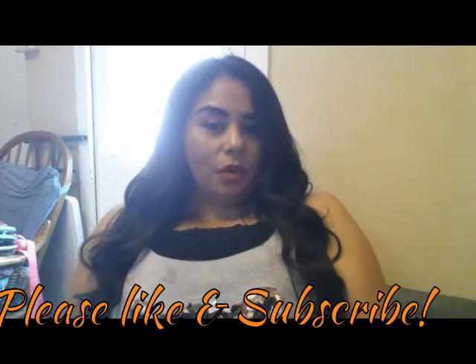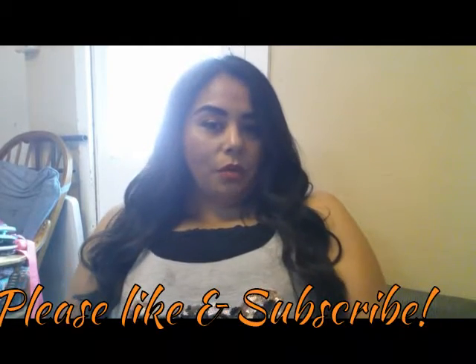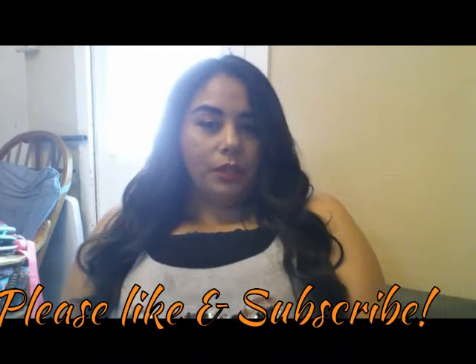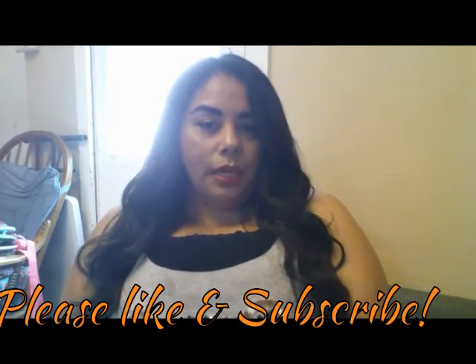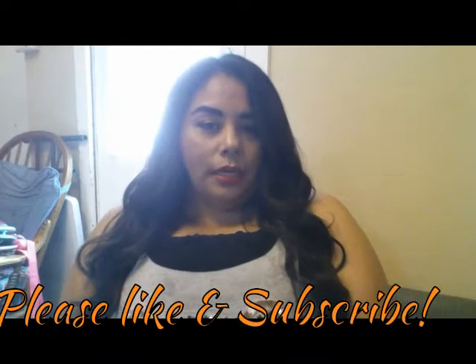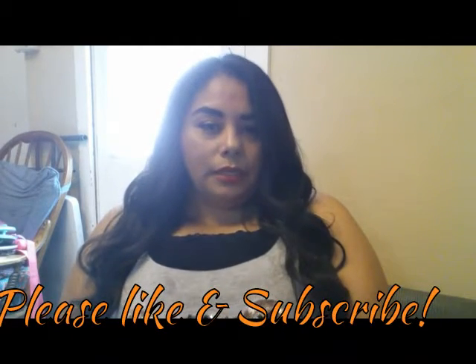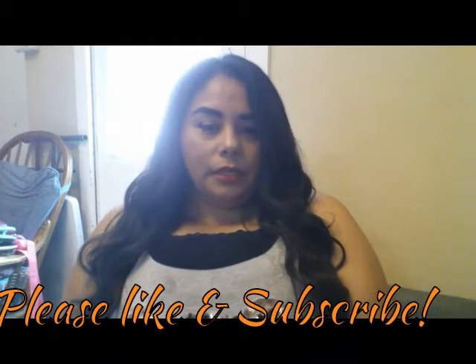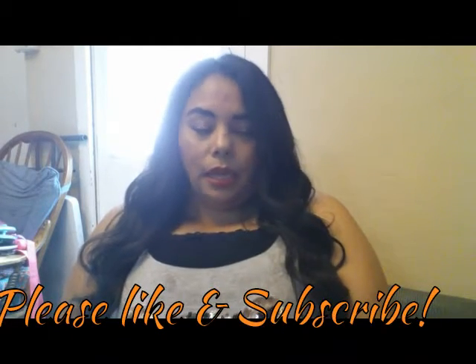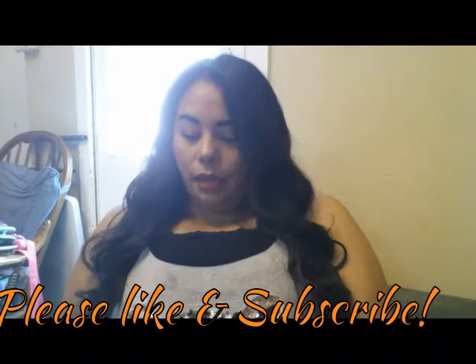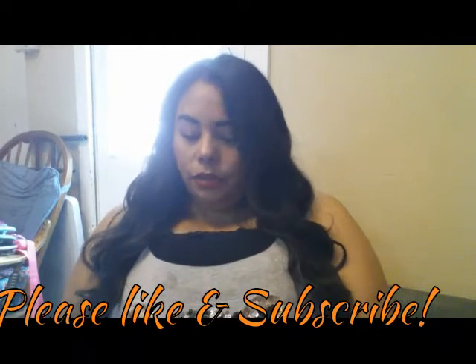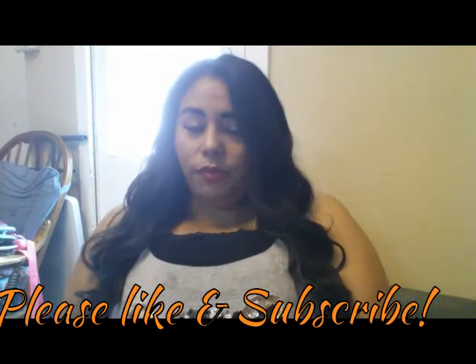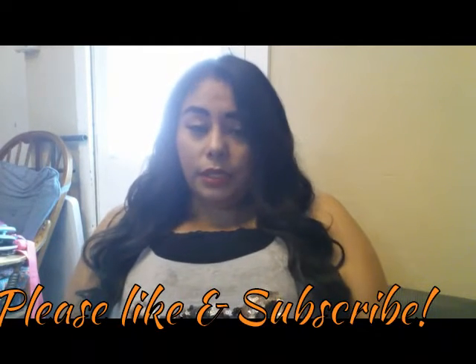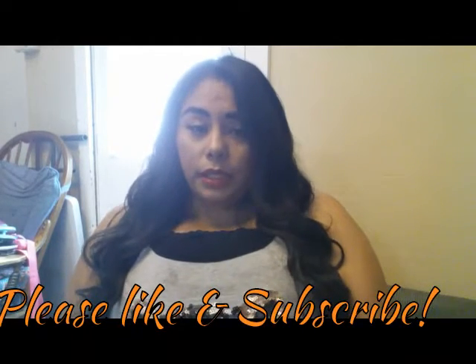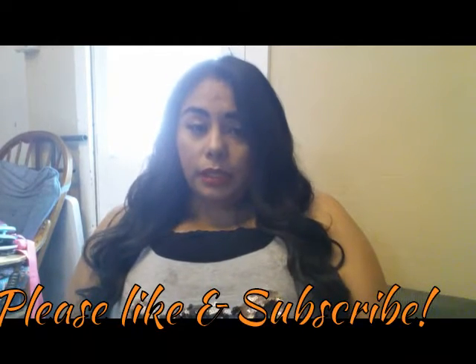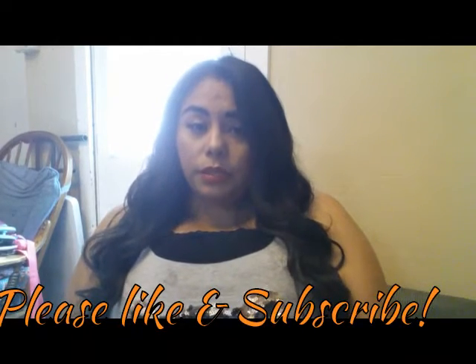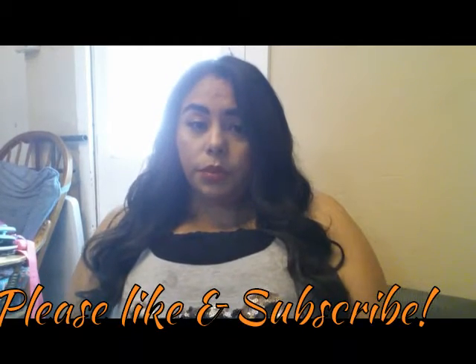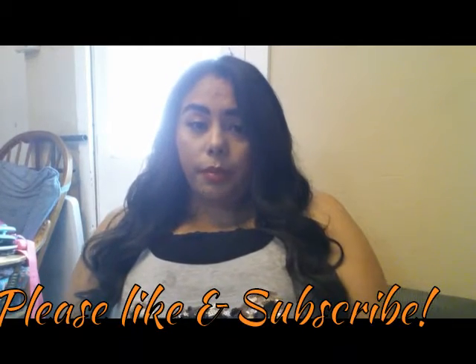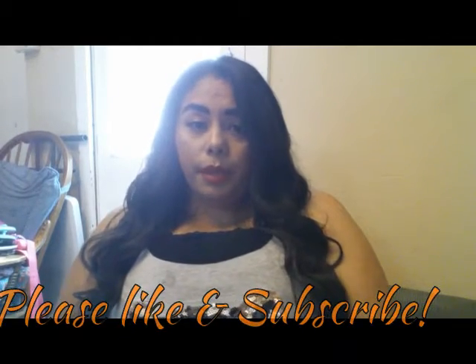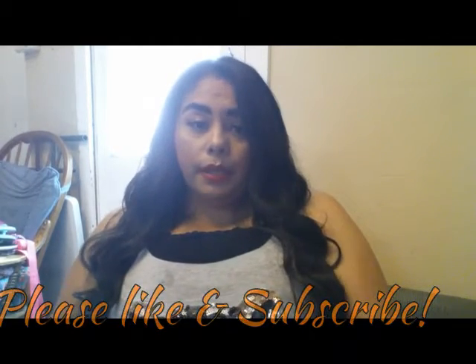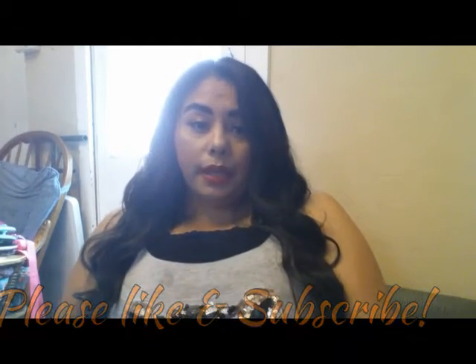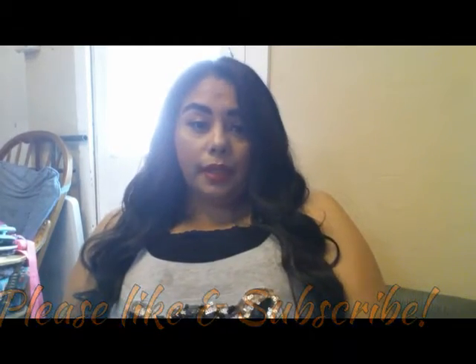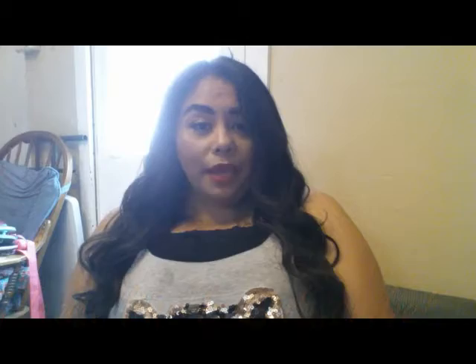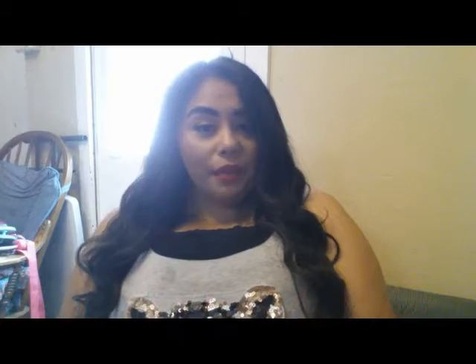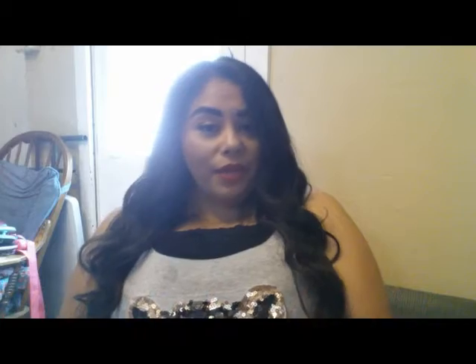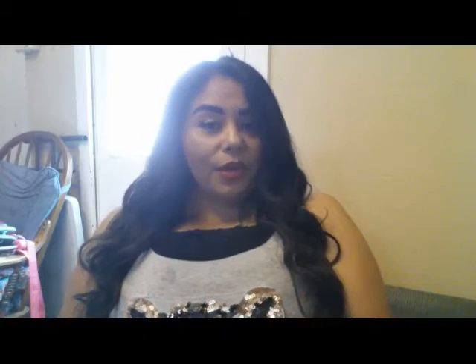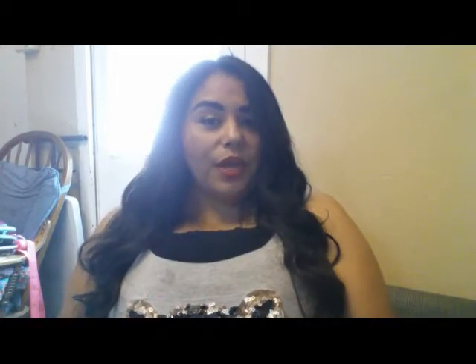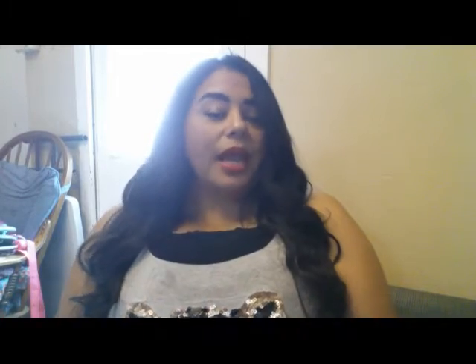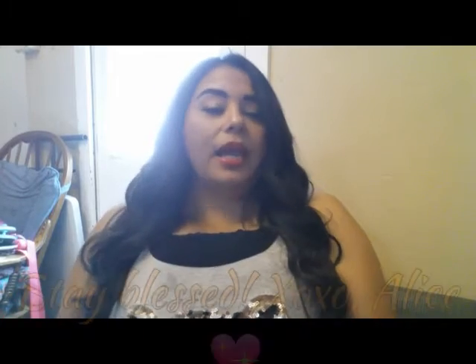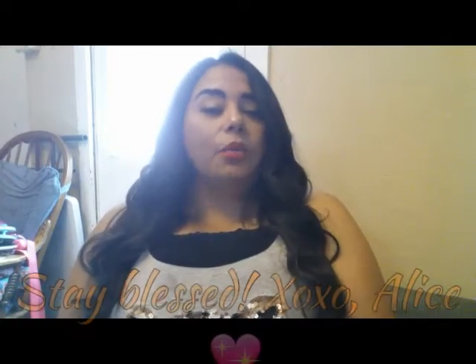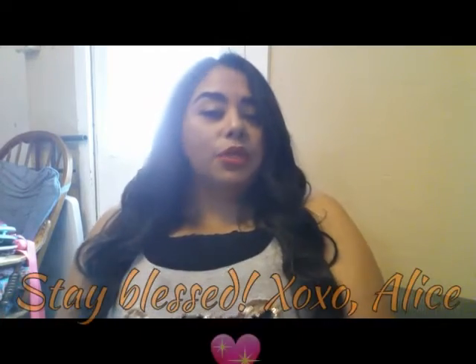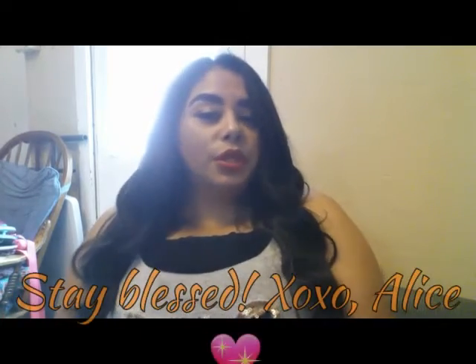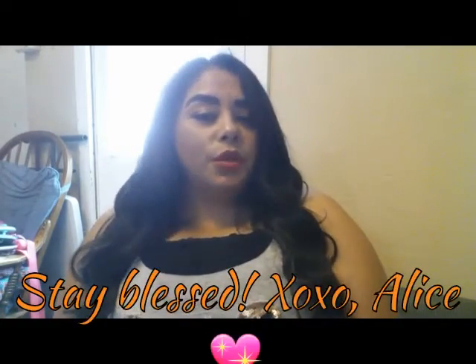Thank you guys so much for watching — don't forget to hit that subscribe button and like my video, and I will see you on my next video. Thanks, bye!